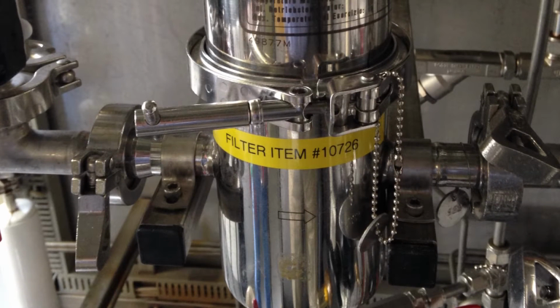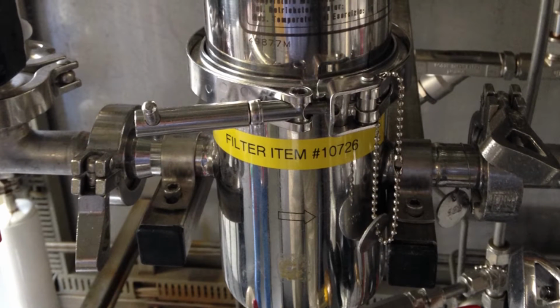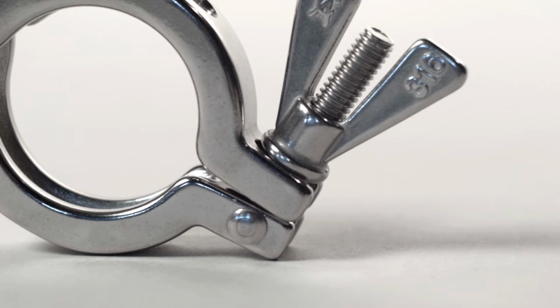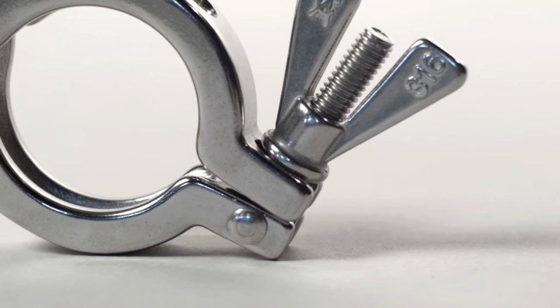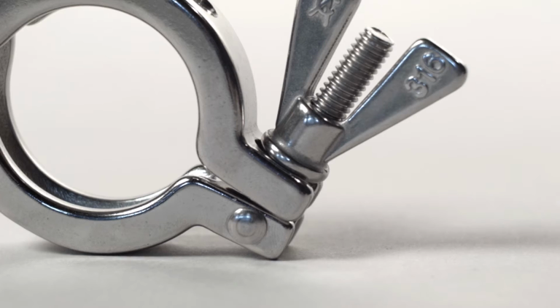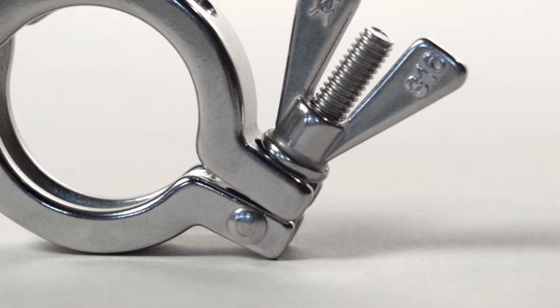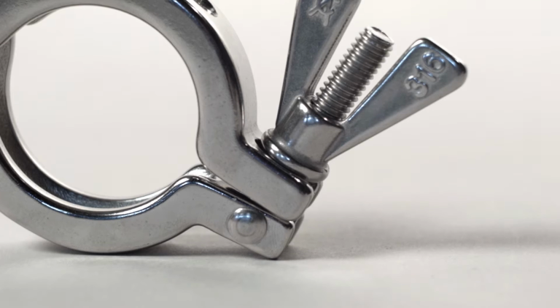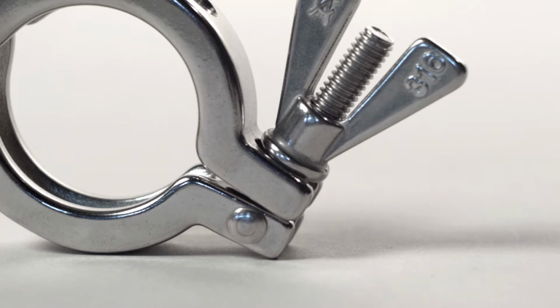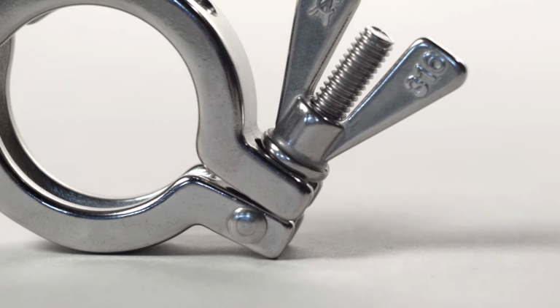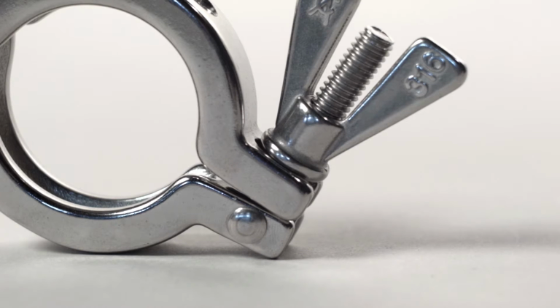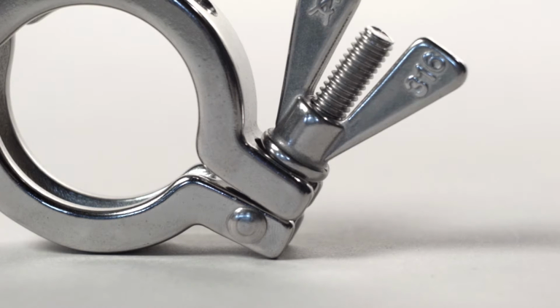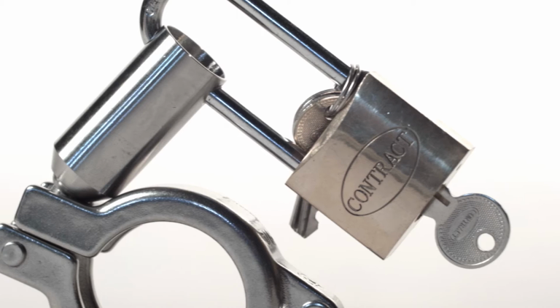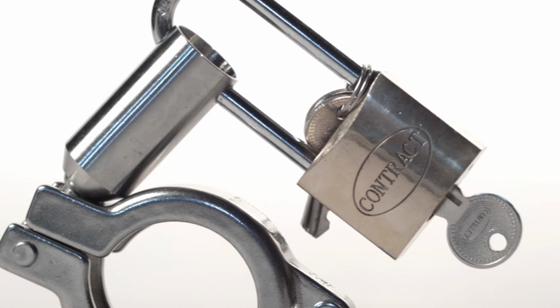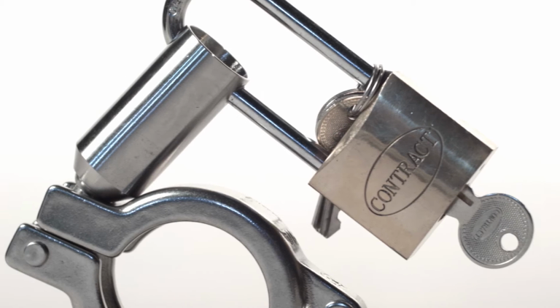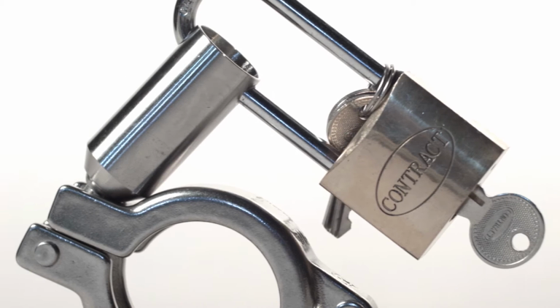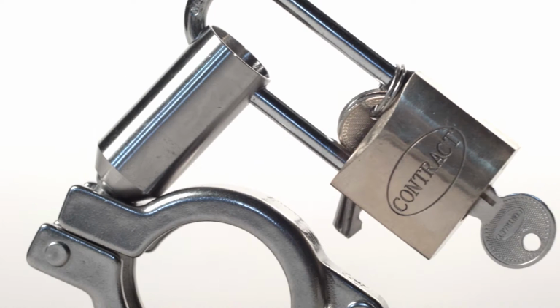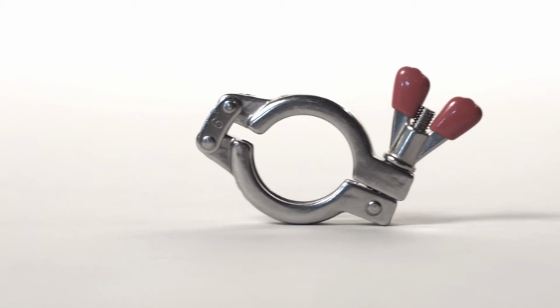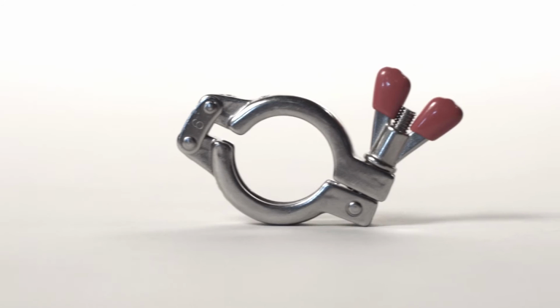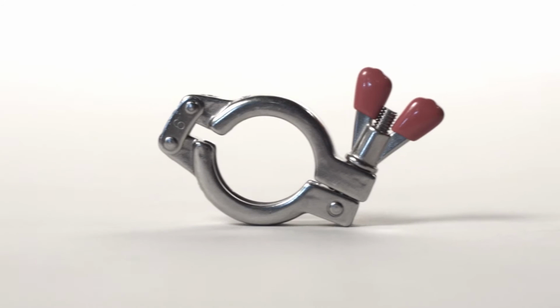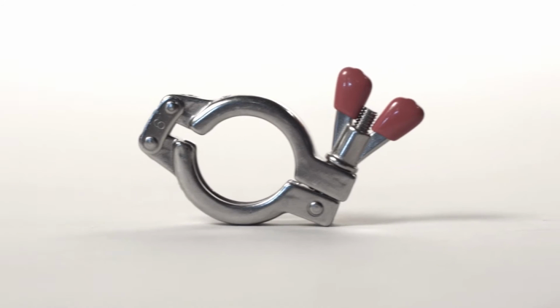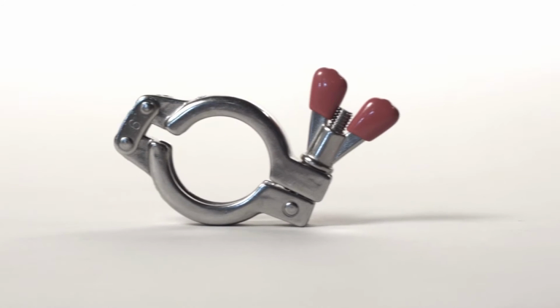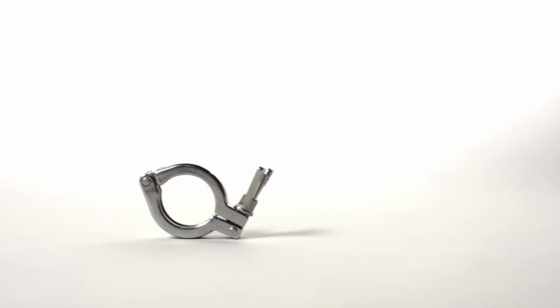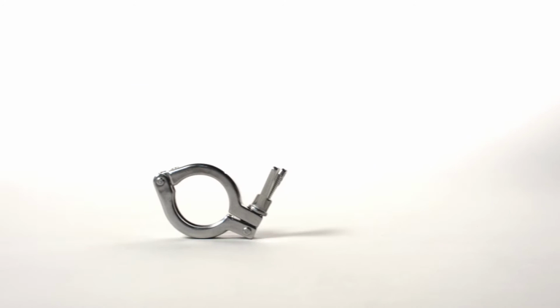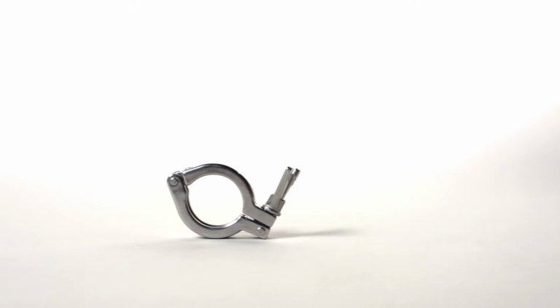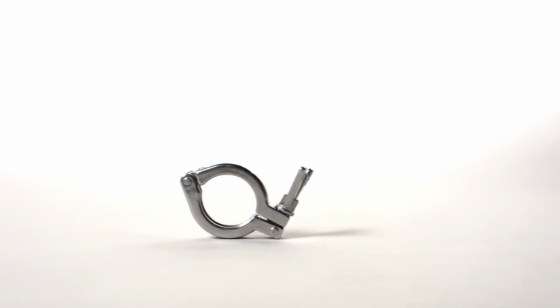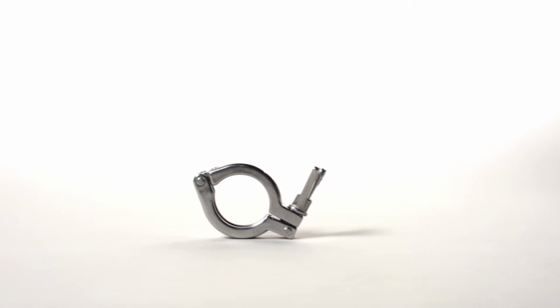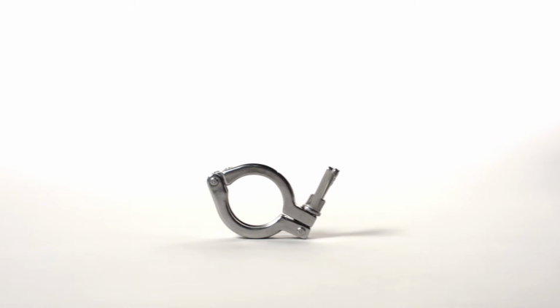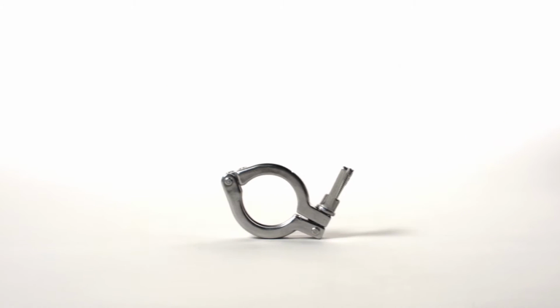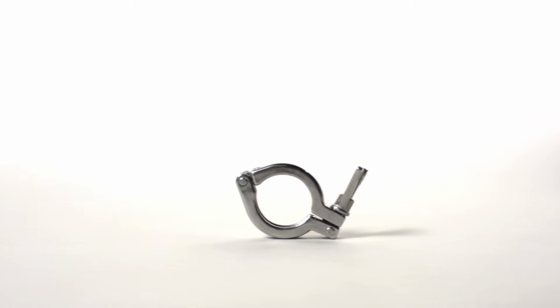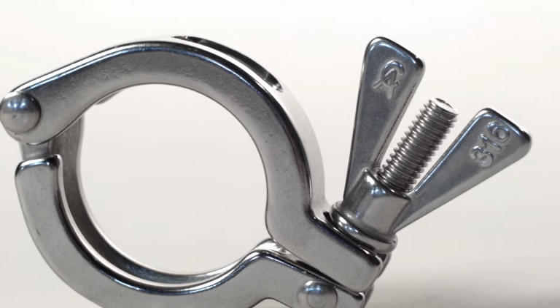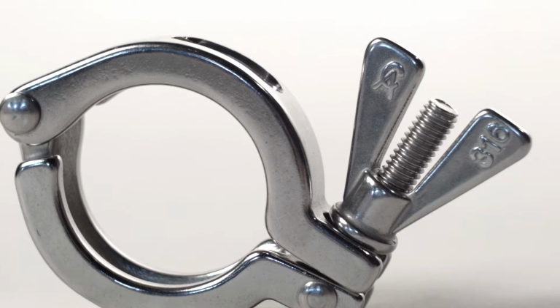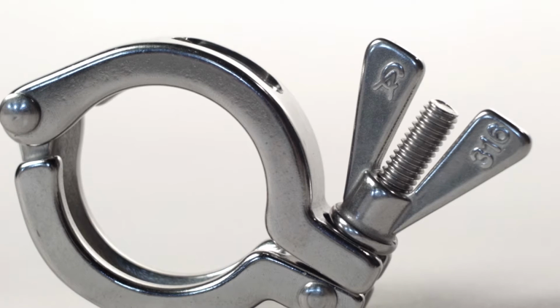In this video, you'll learn the proper methods of clamp inspection, installation, and maintenance.